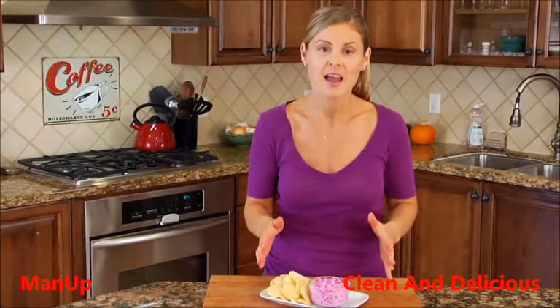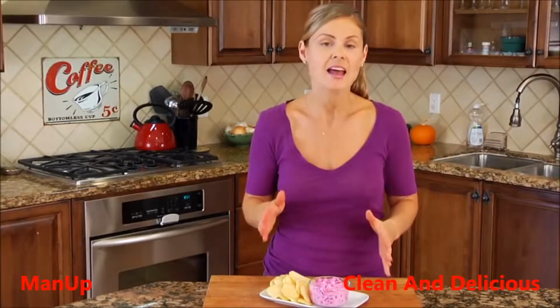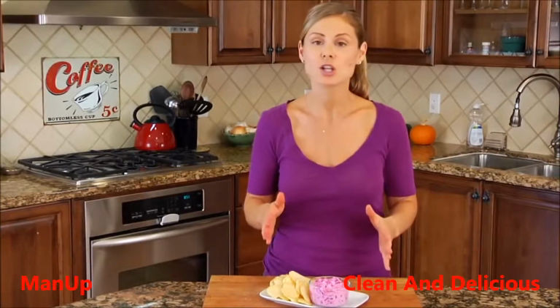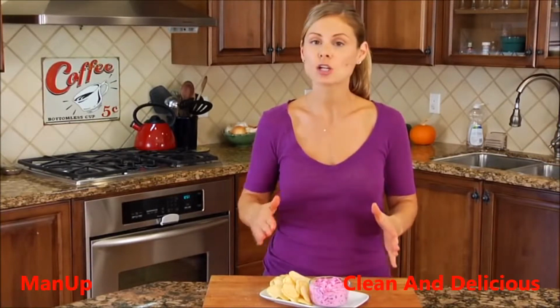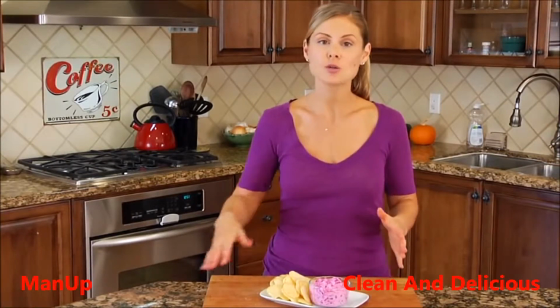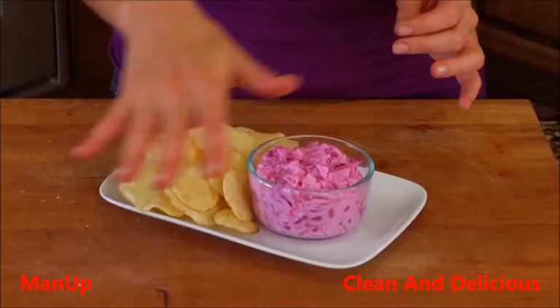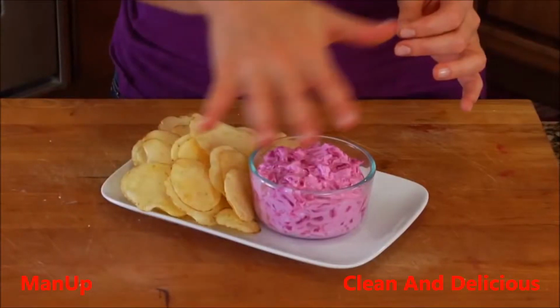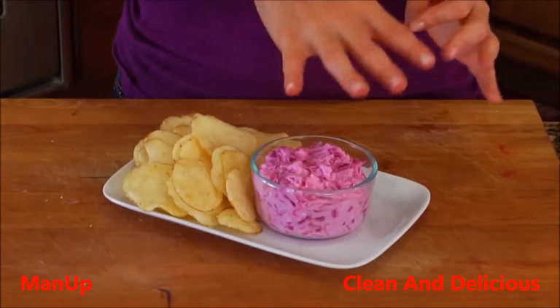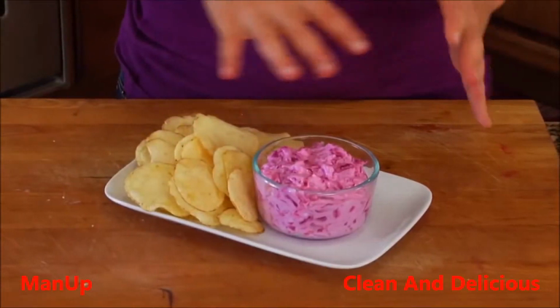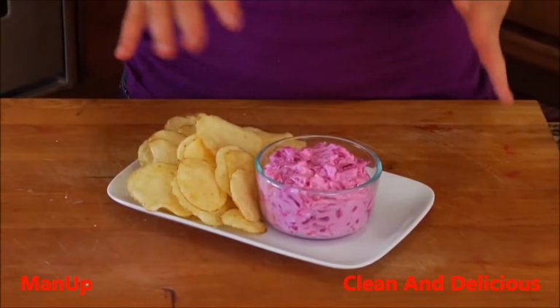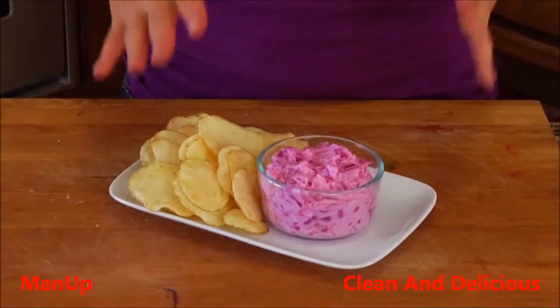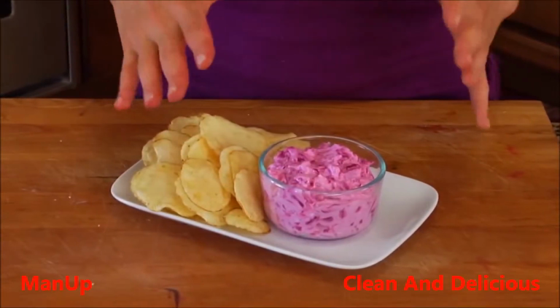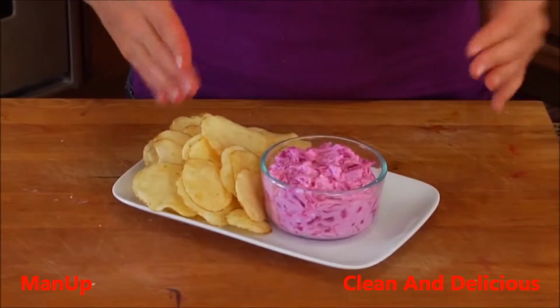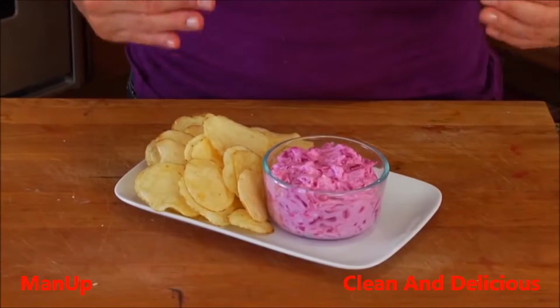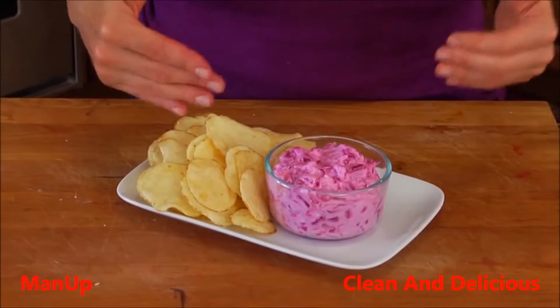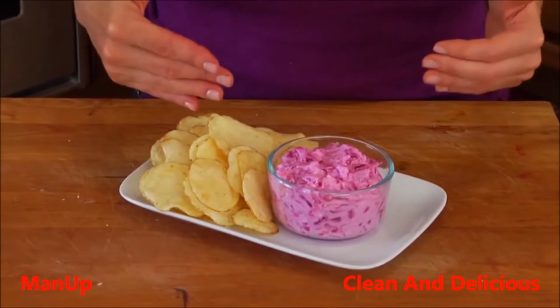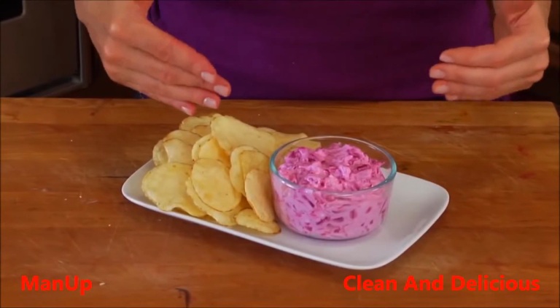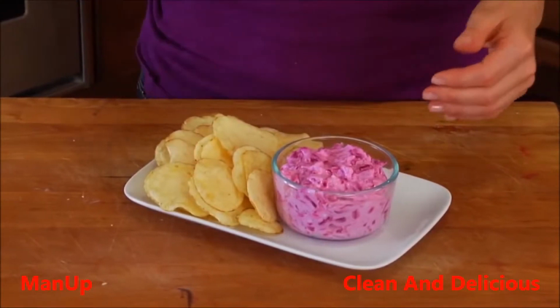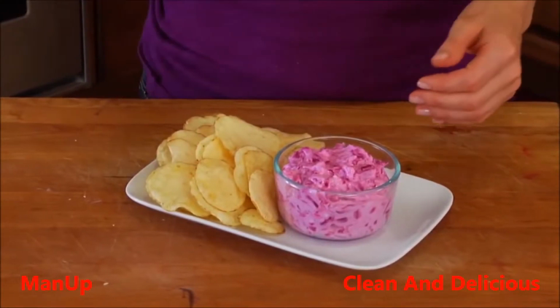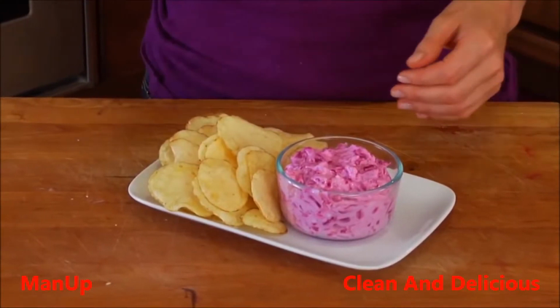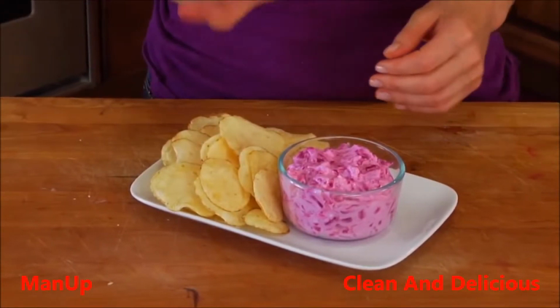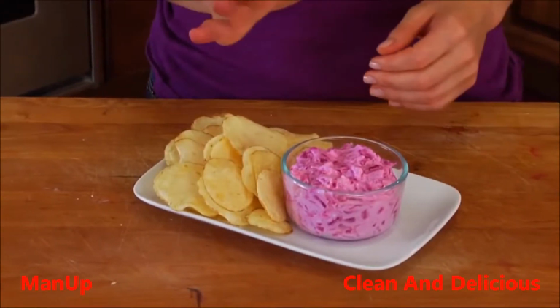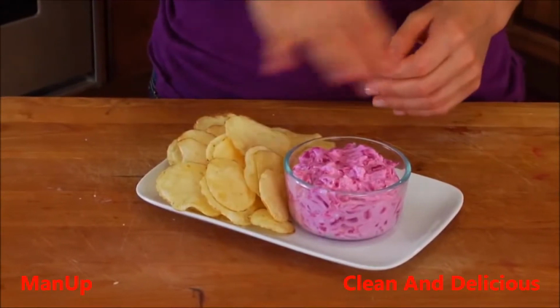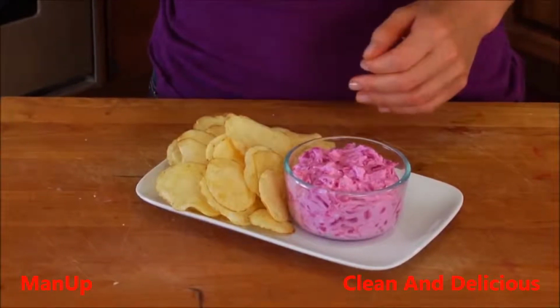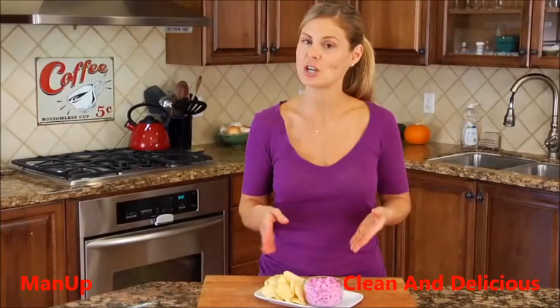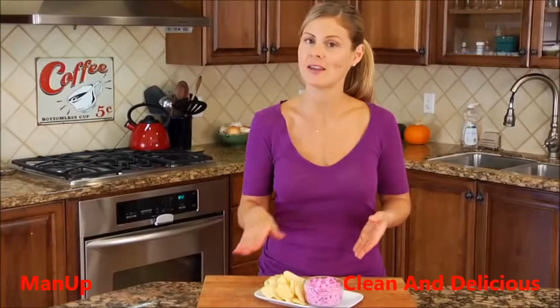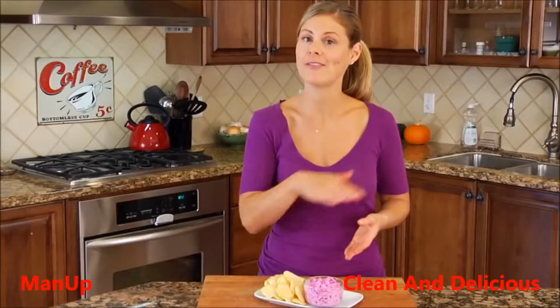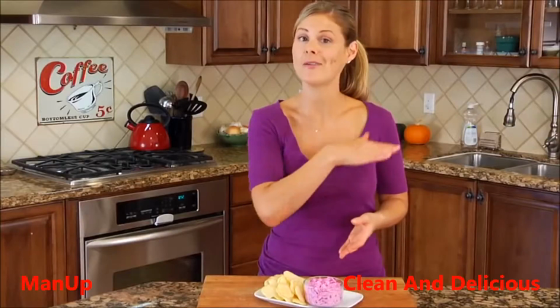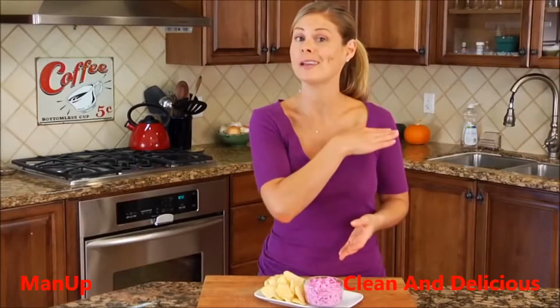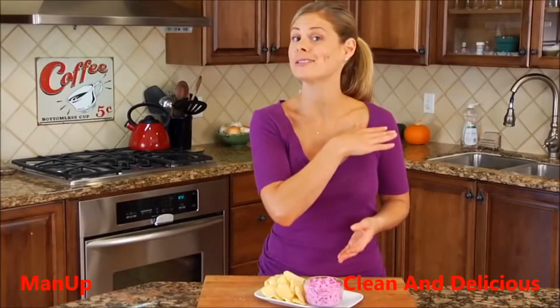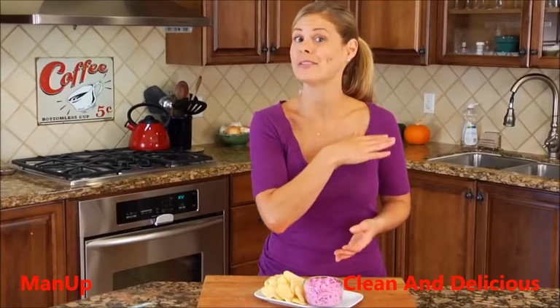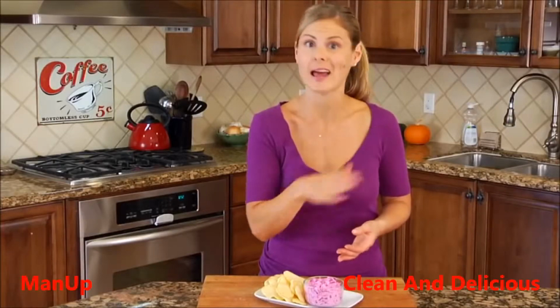As long as you have all these ingredients on hand, you can literally make this dish in five minutes flat.